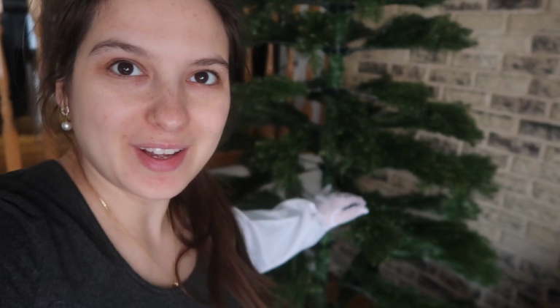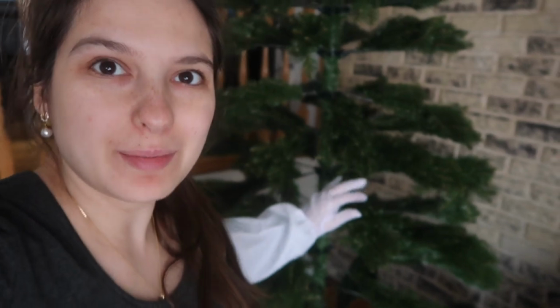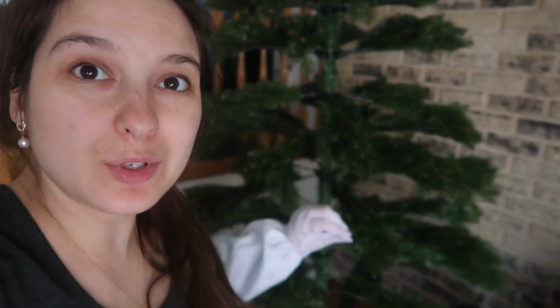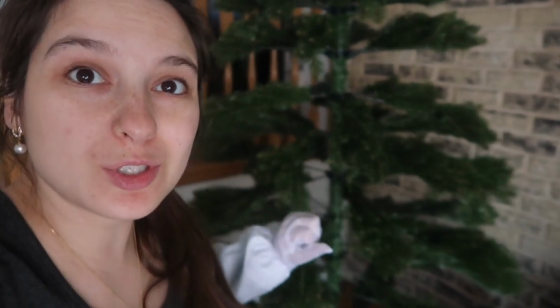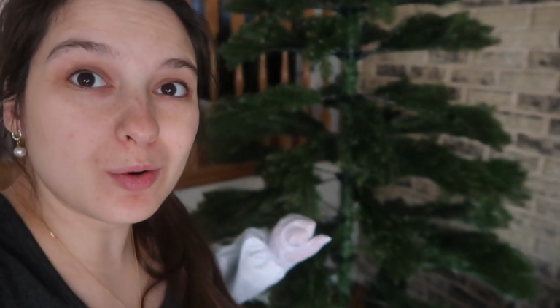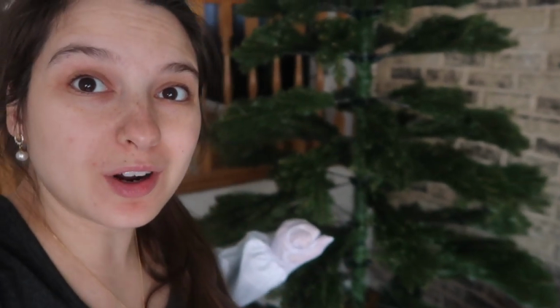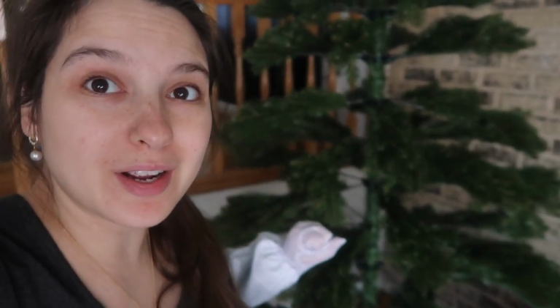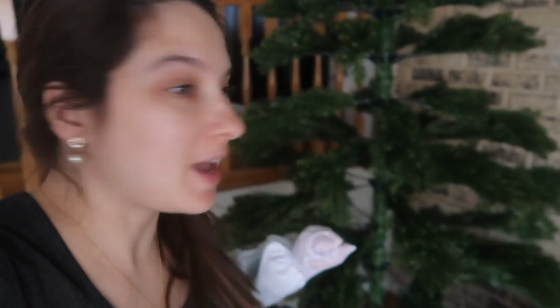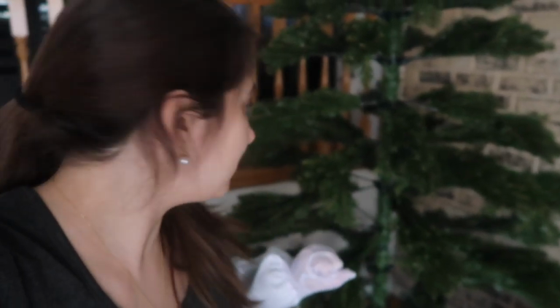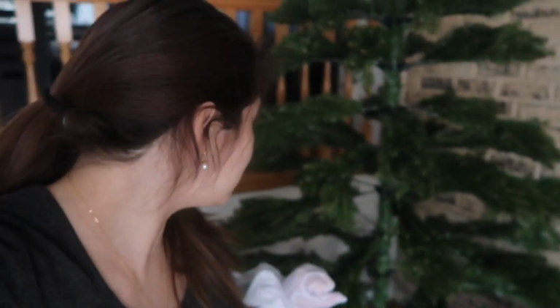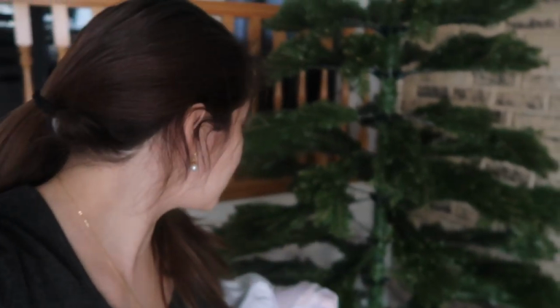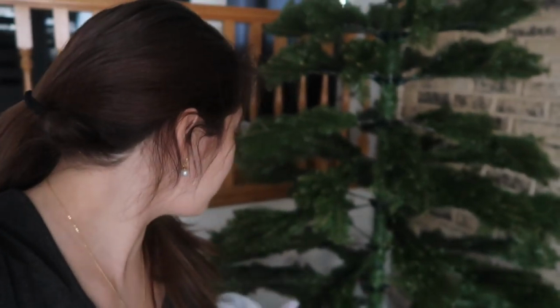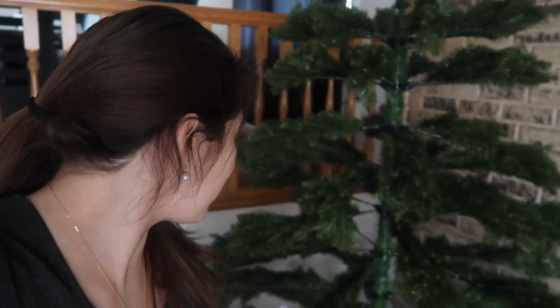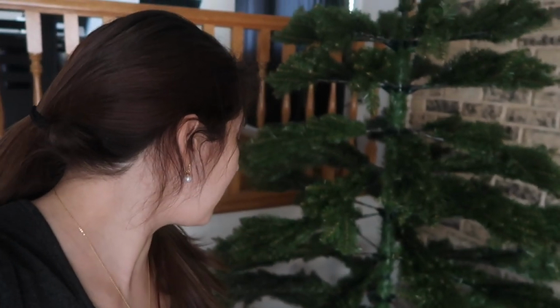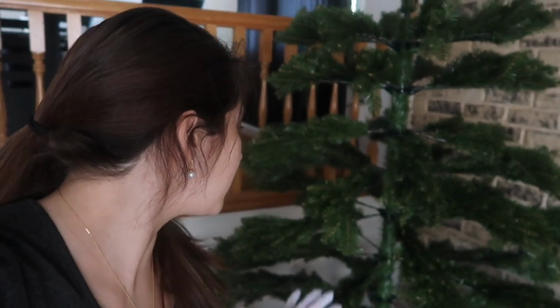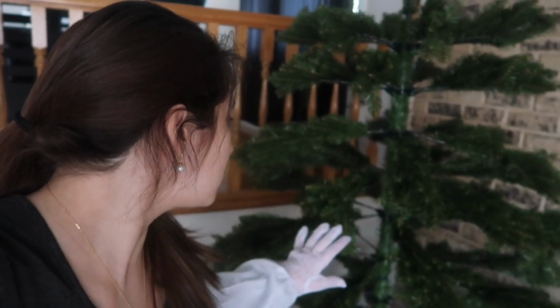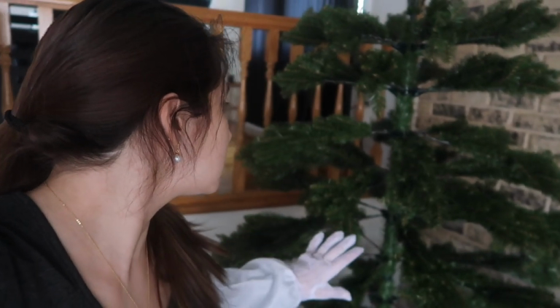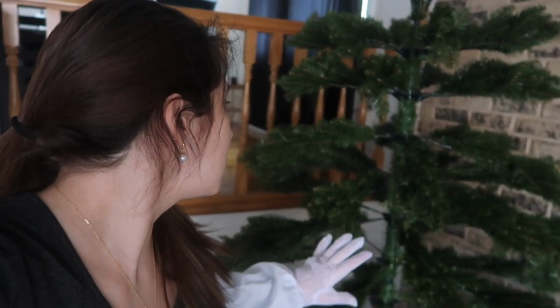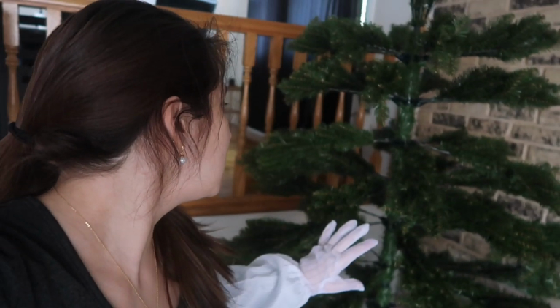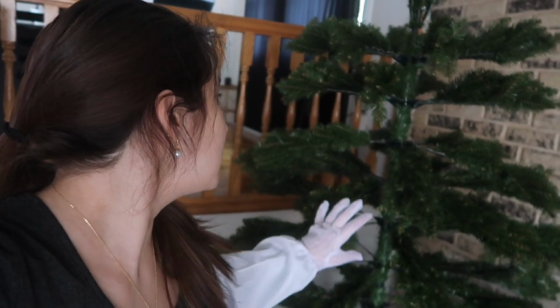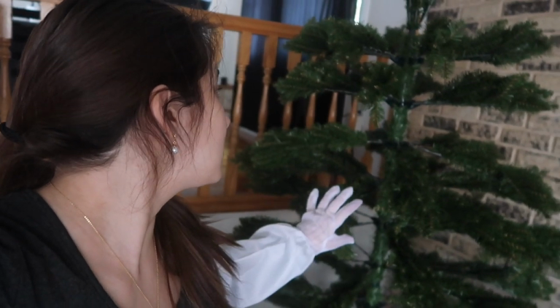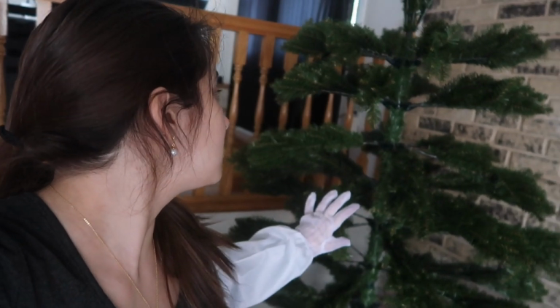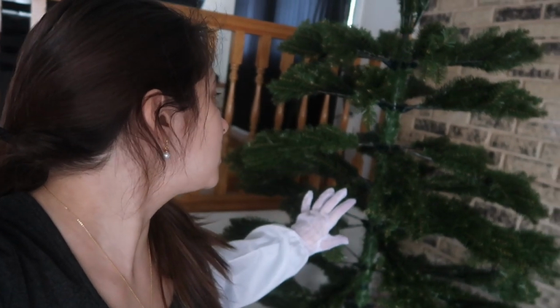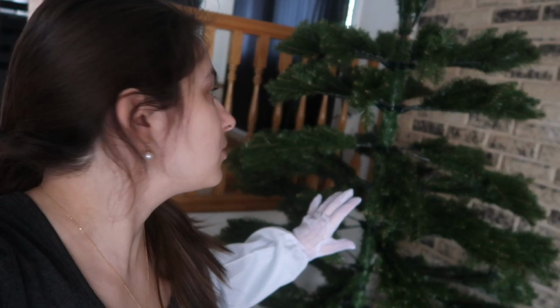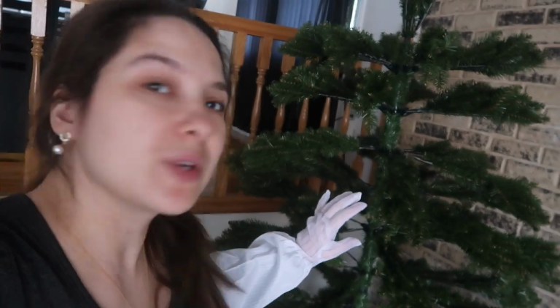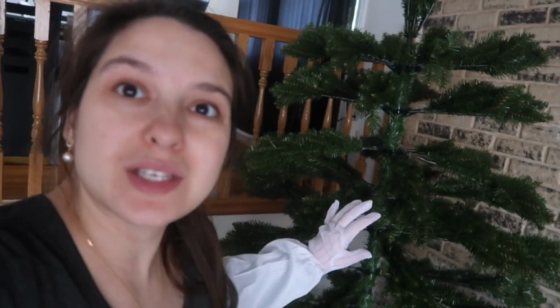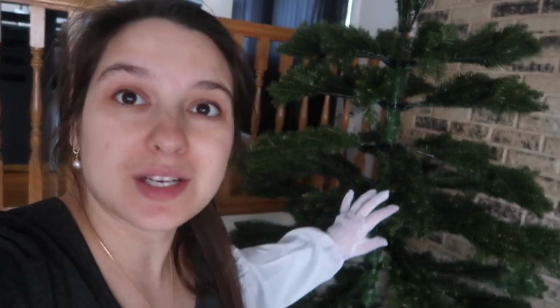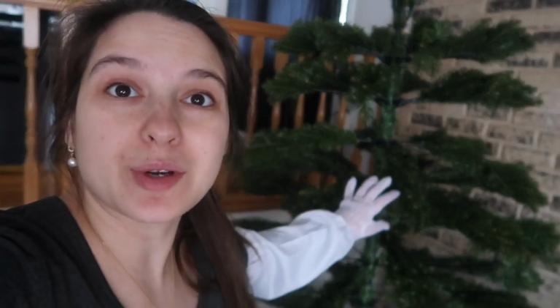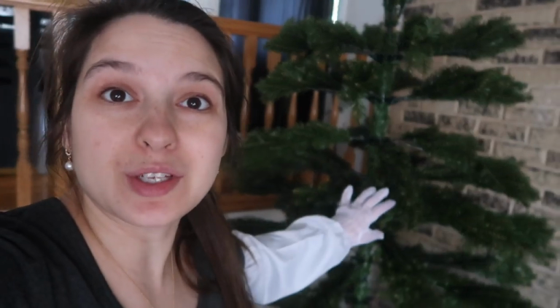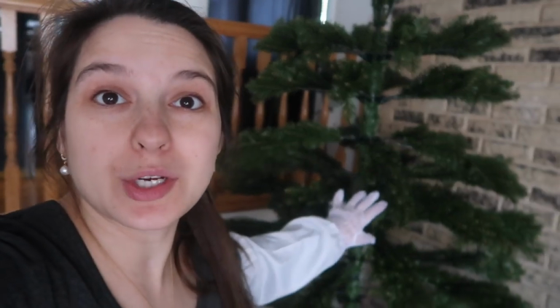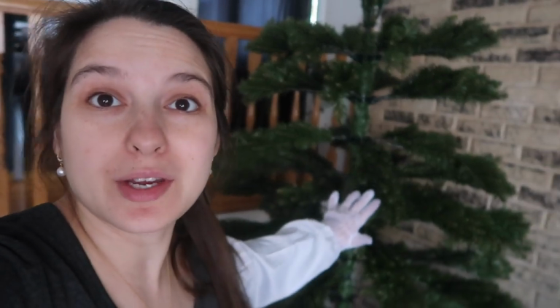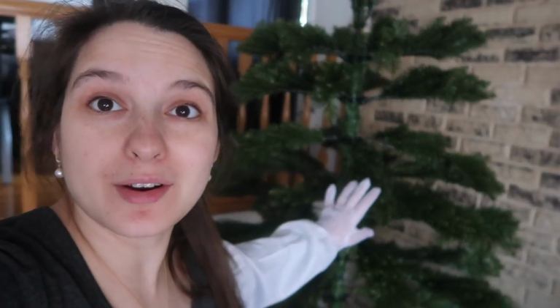It looks so good already. I haven't even taken it apart yet but it looks like a pretty realistic looking tree.